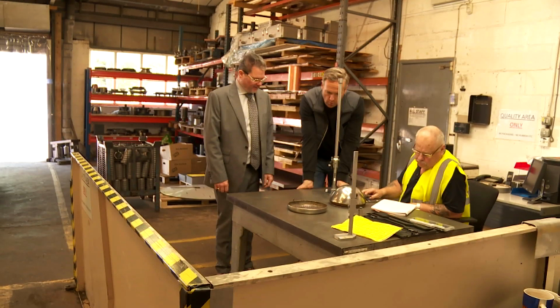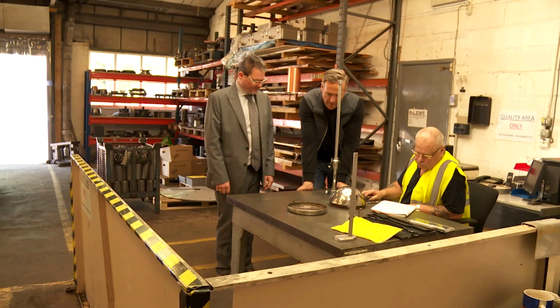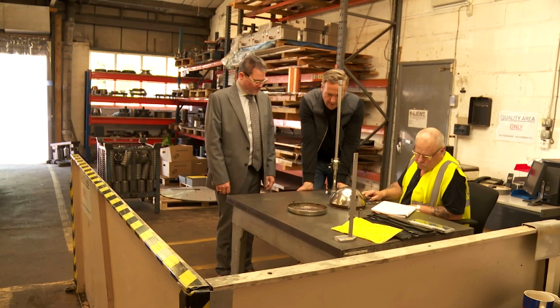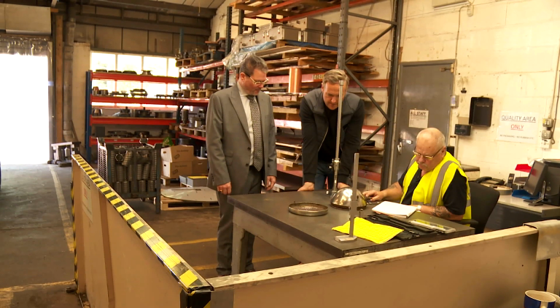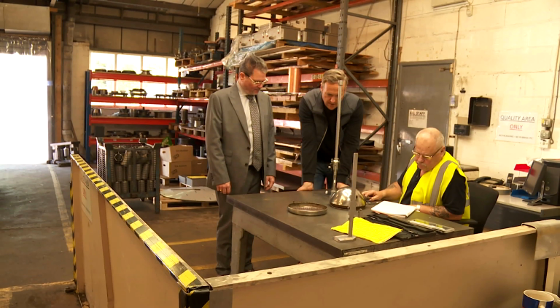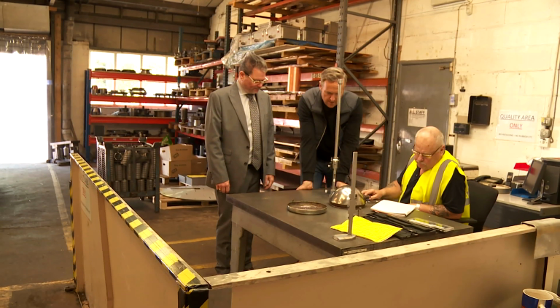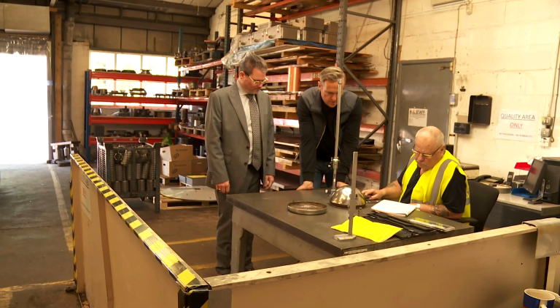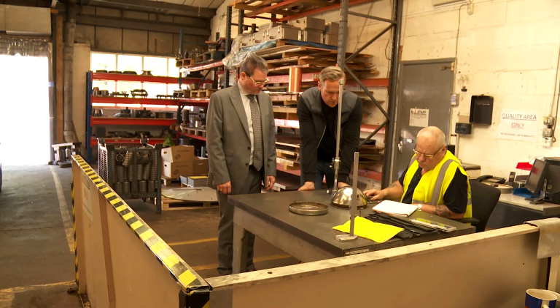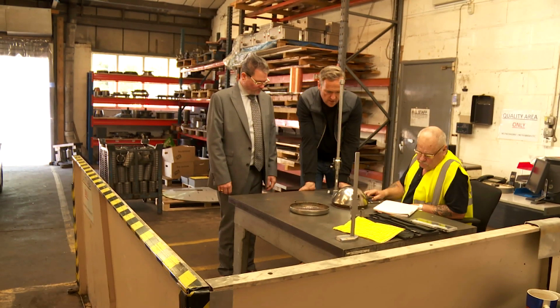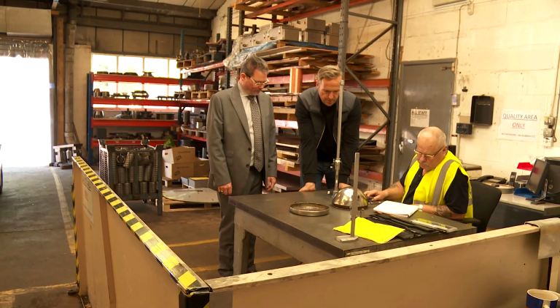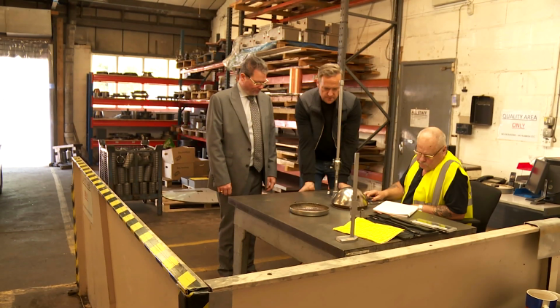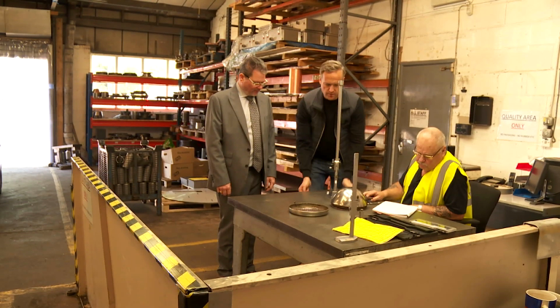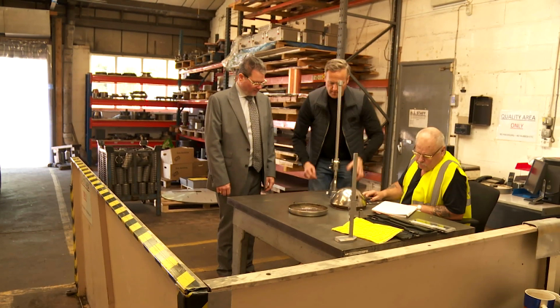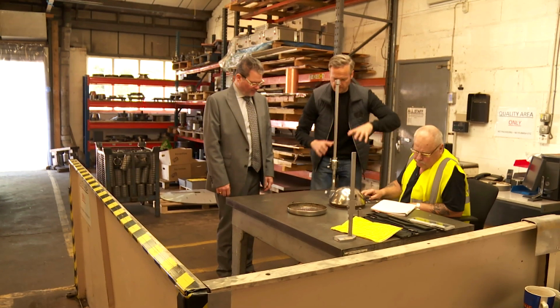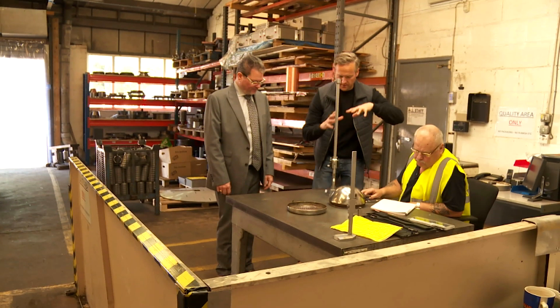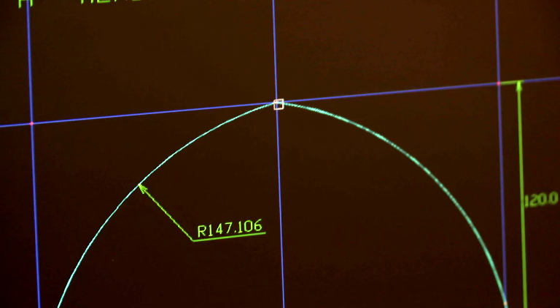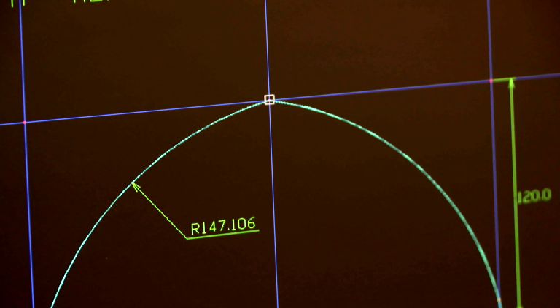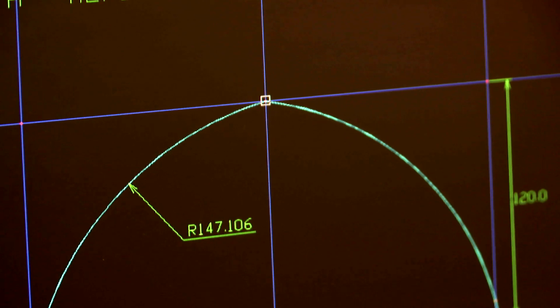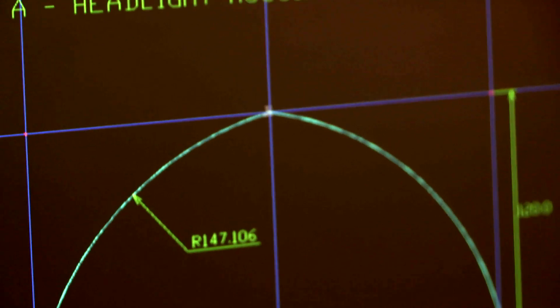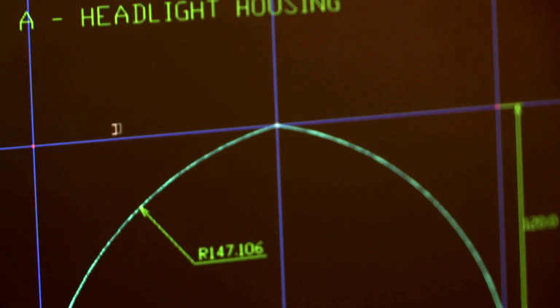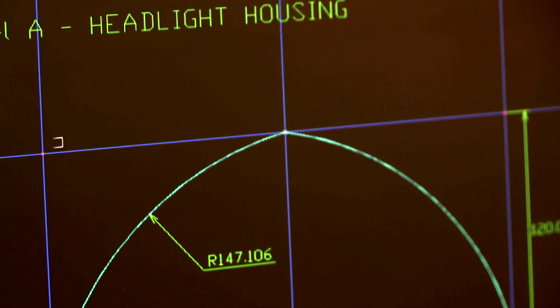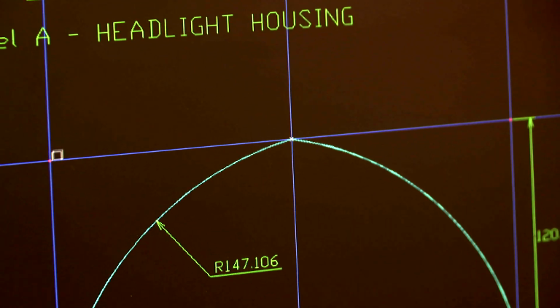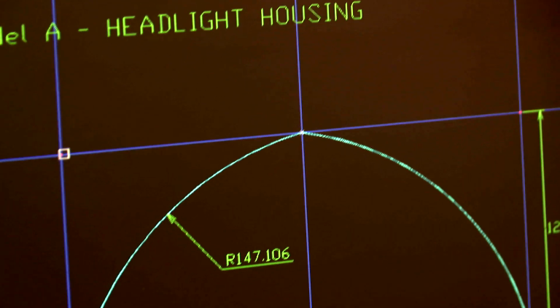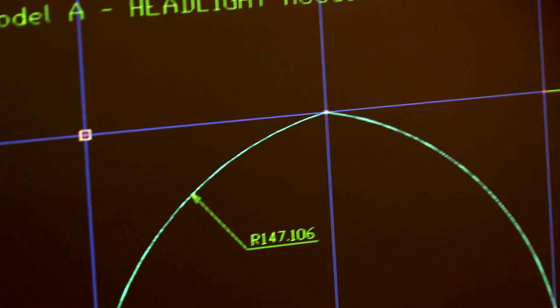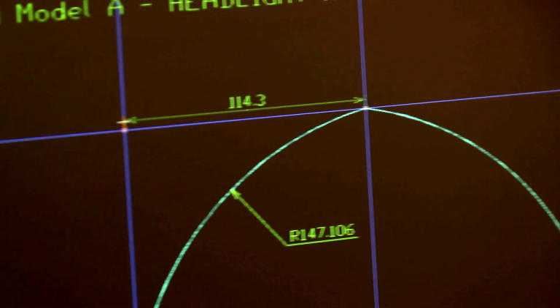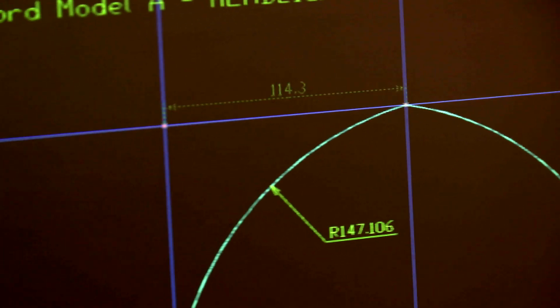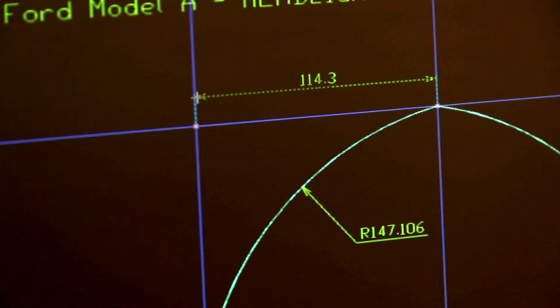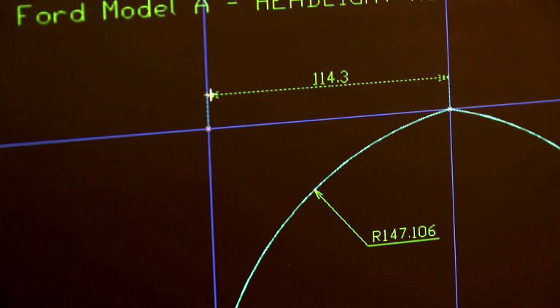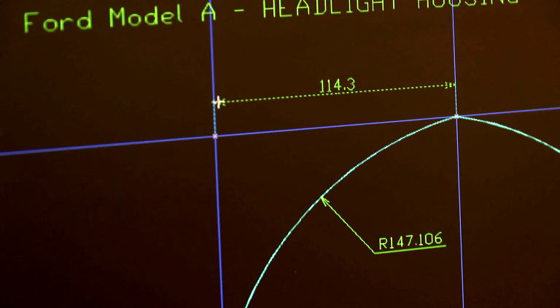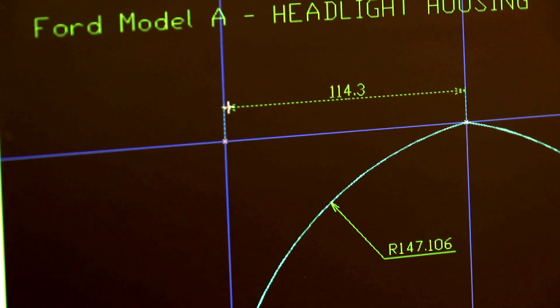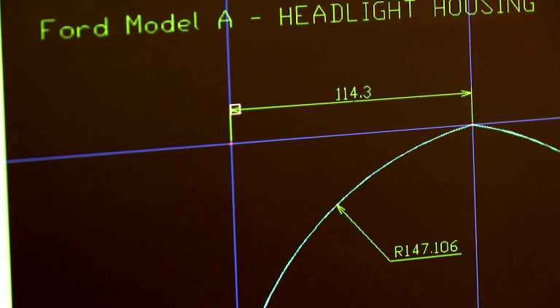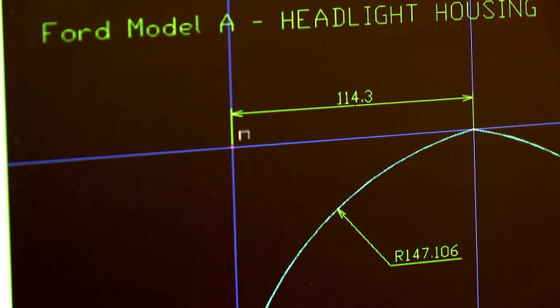How do you work out the bowl, though? Because you can't measure that curve. All the measurements Steve's taking will be fed into a CAD system, which will produce templates in our tool shop at the back of the factory. And what we're making here today is a two-stage process — we're going to make the tool and then the item, and then use the tool to make the part.